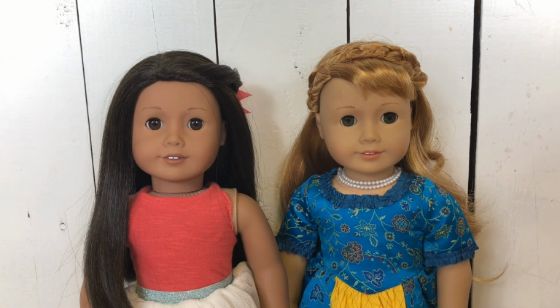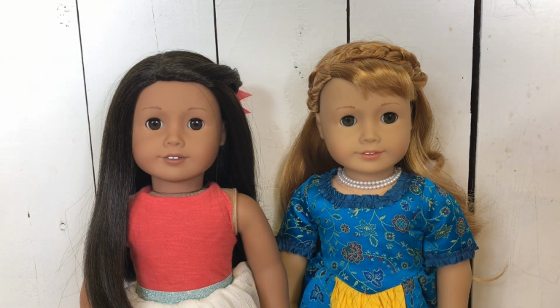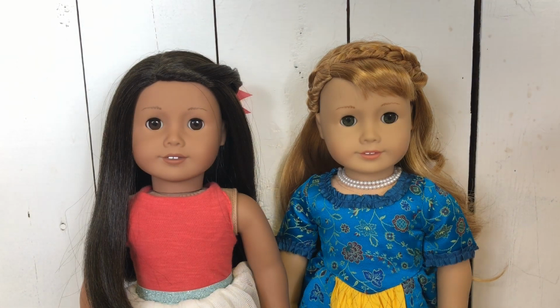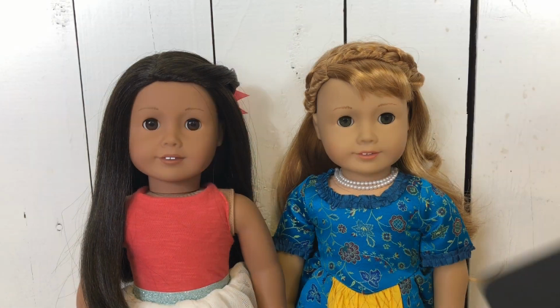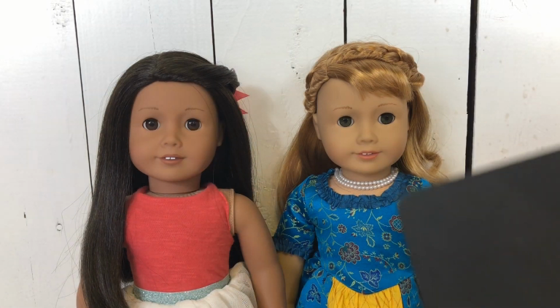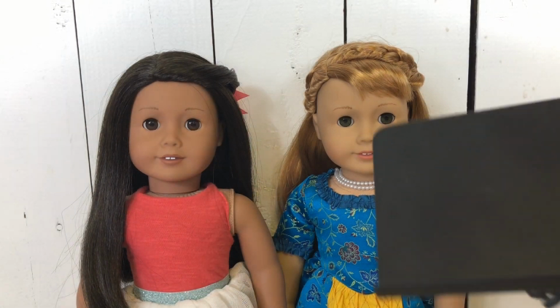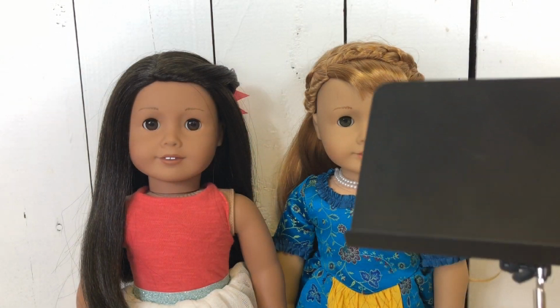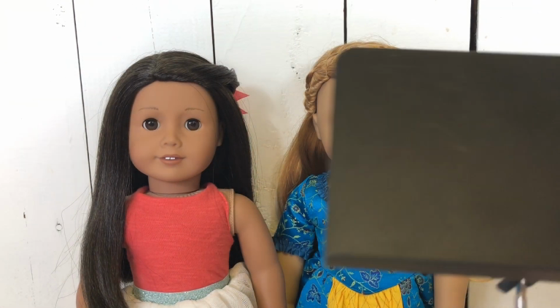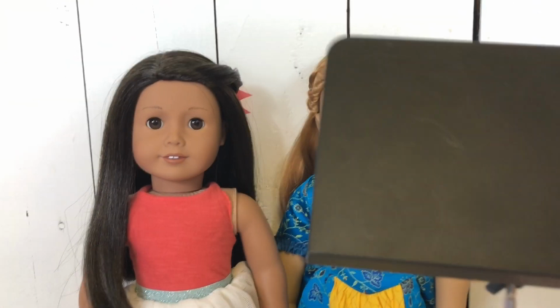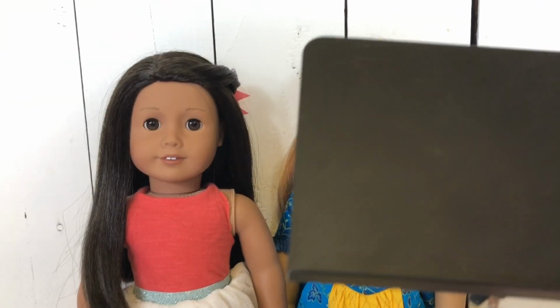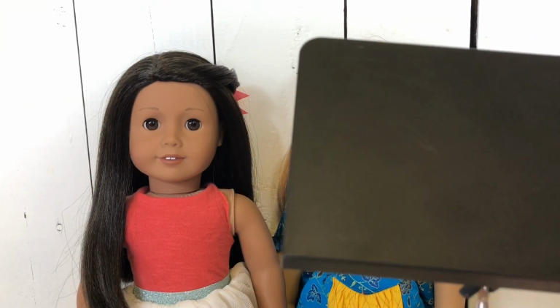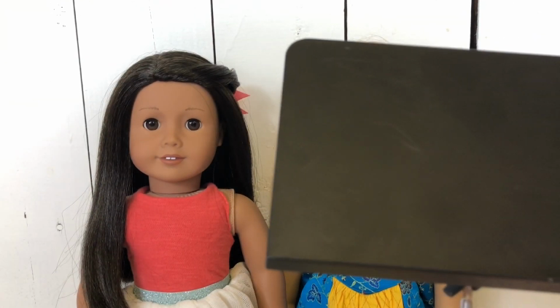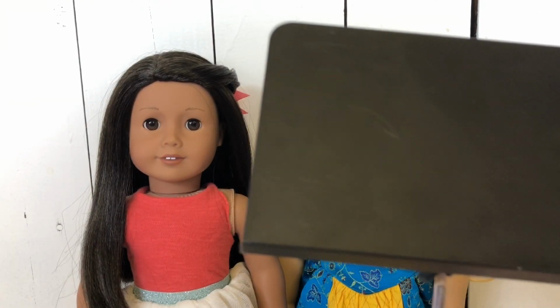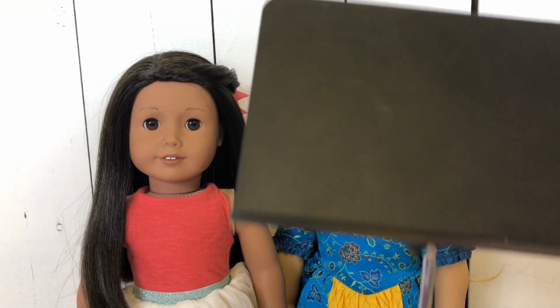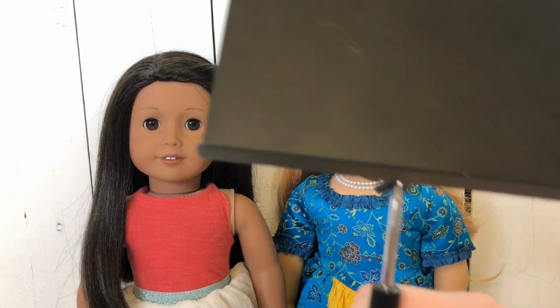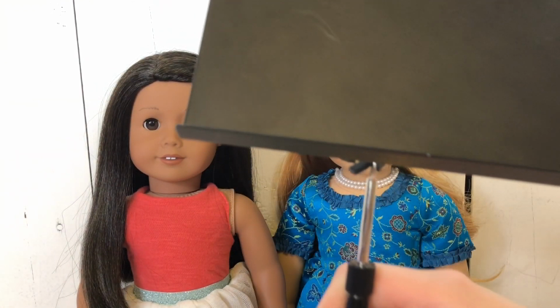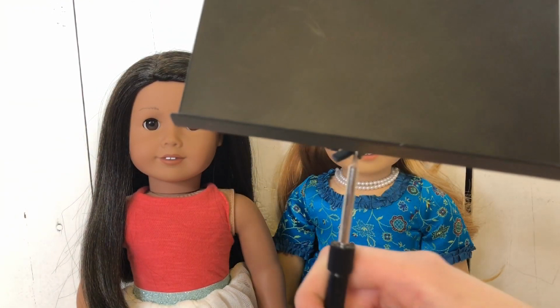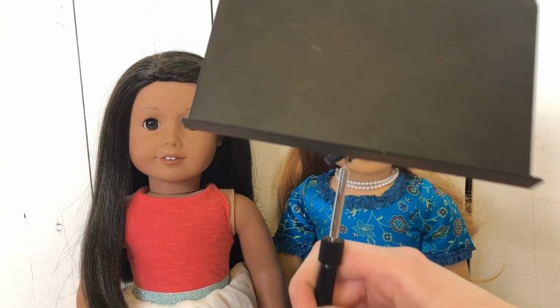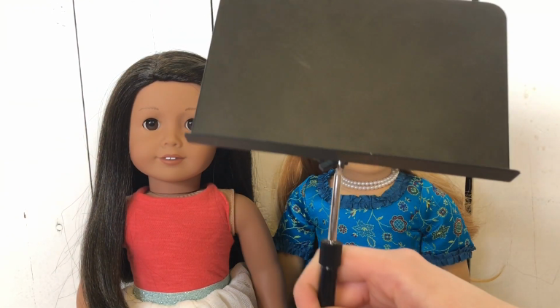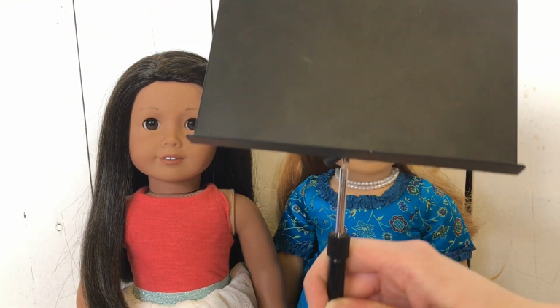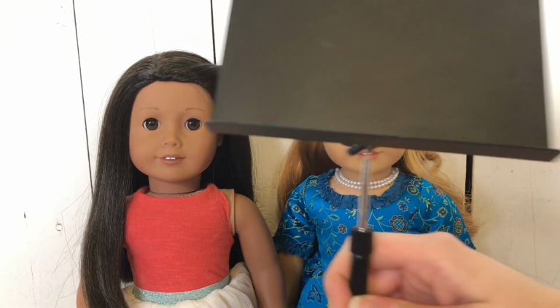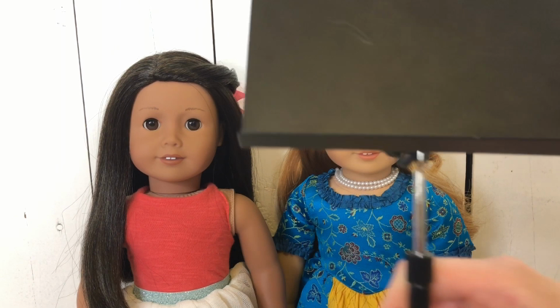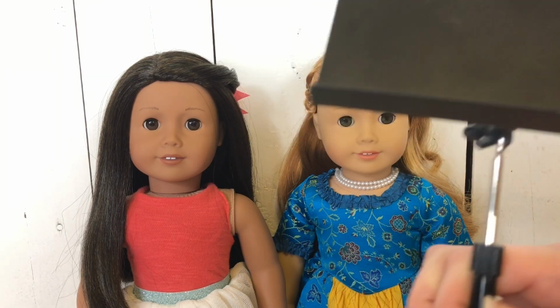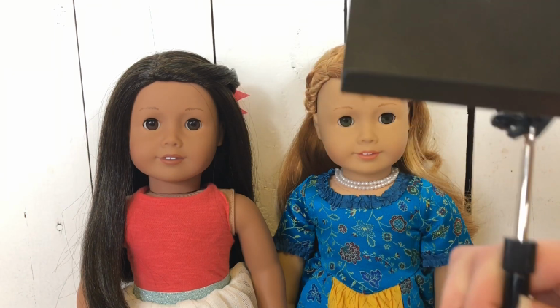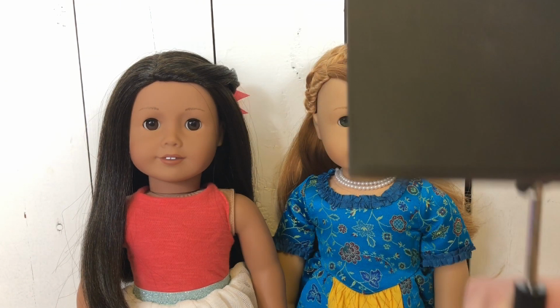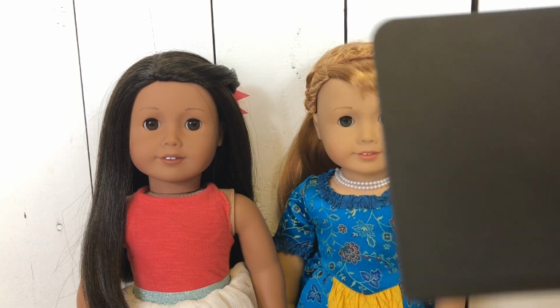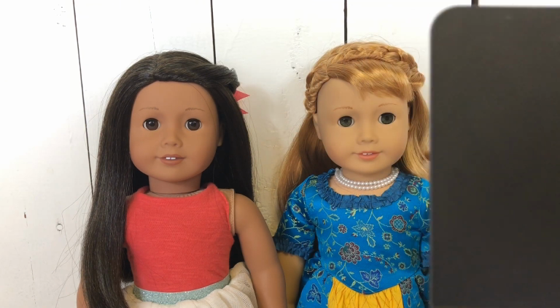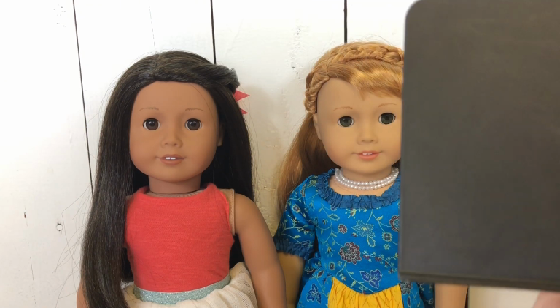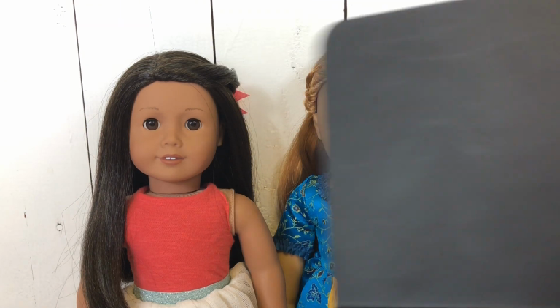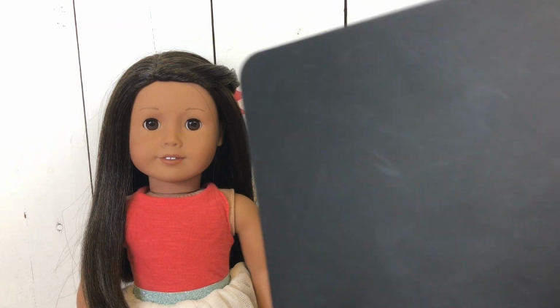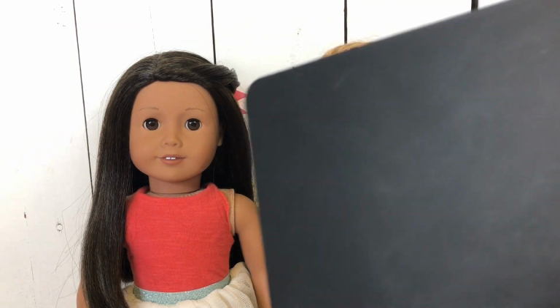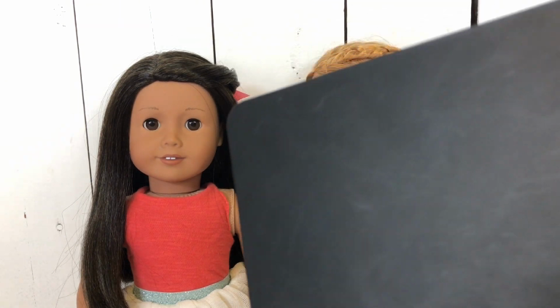All right, so up next I have this music stand. Let's just begin.